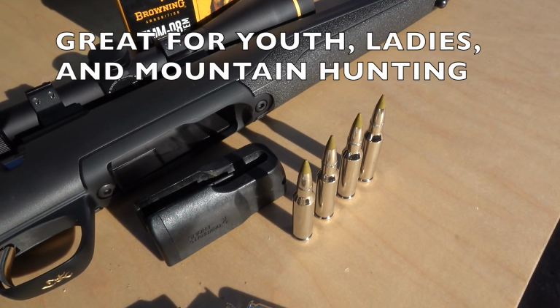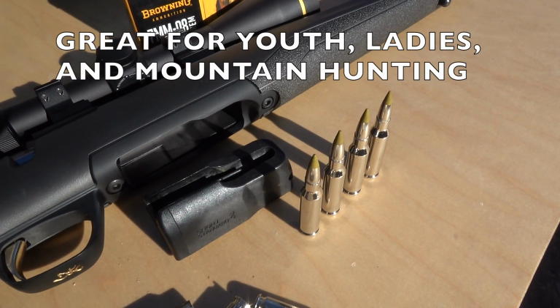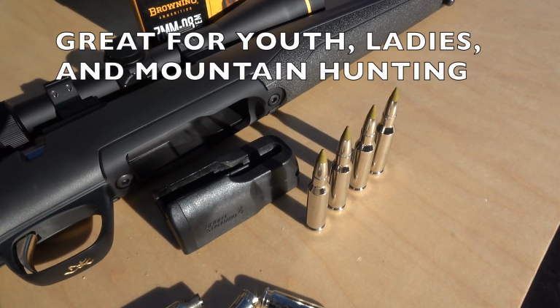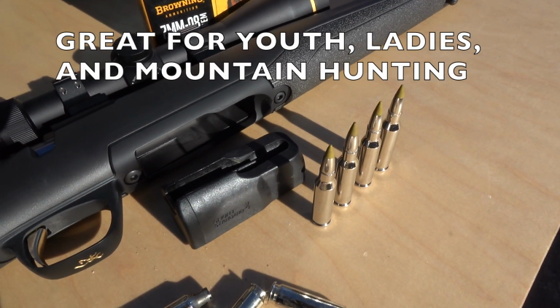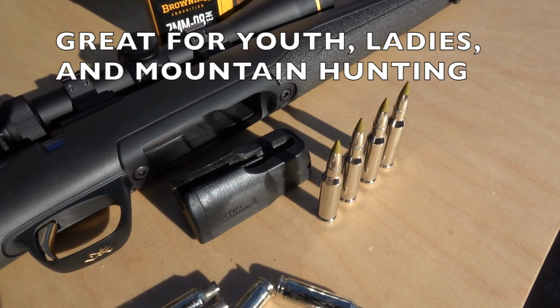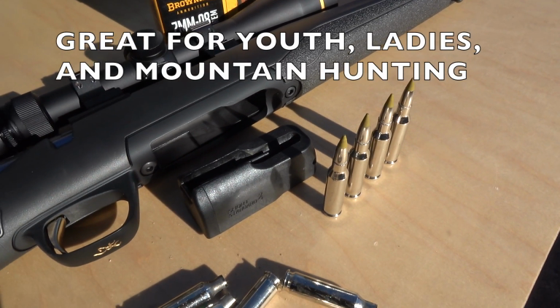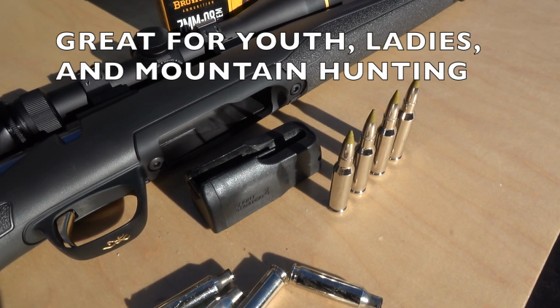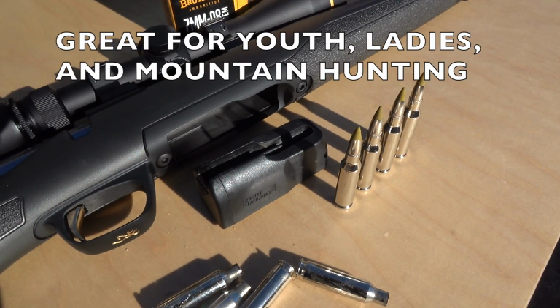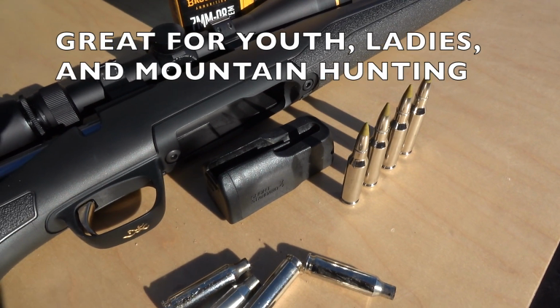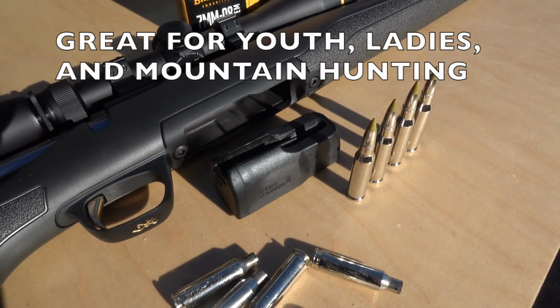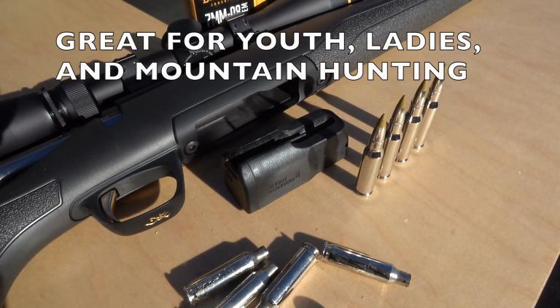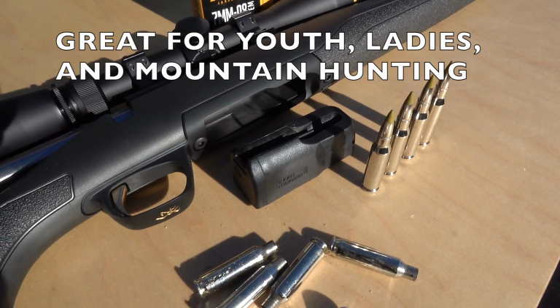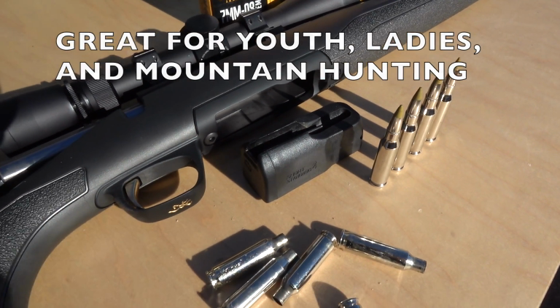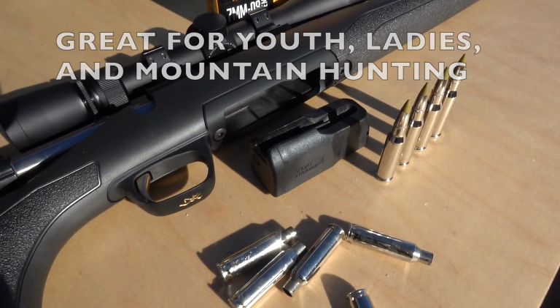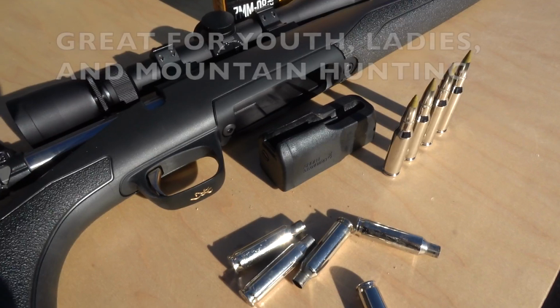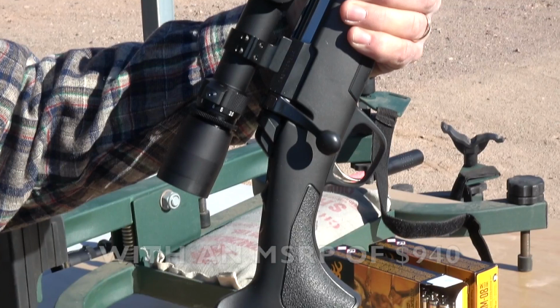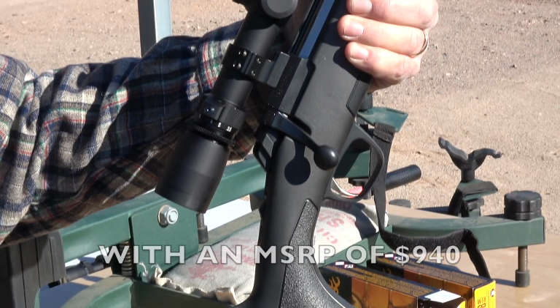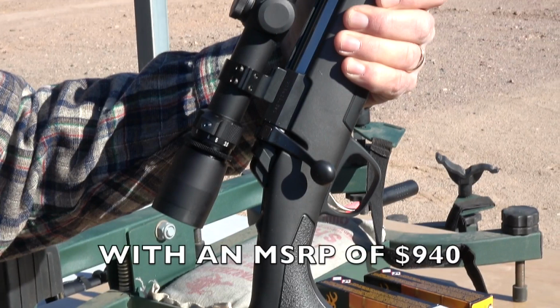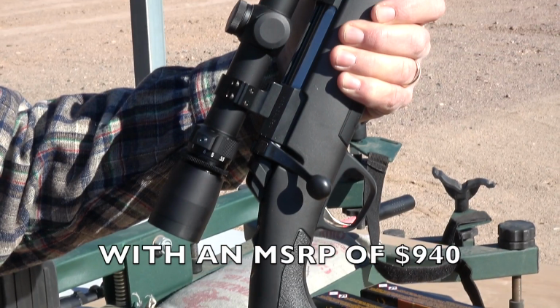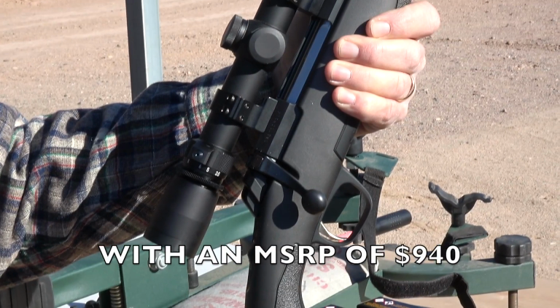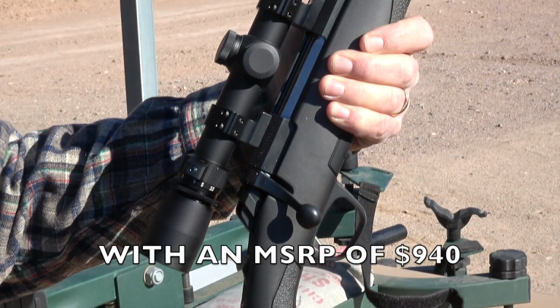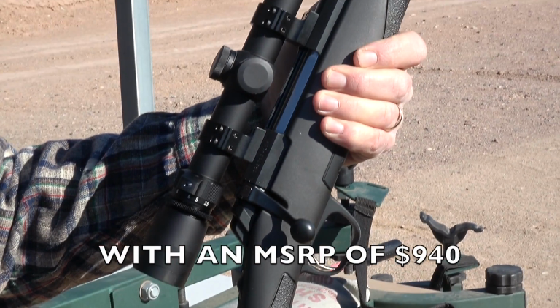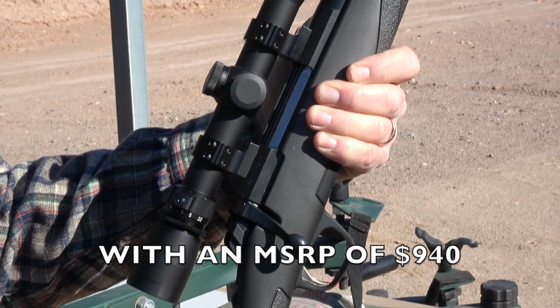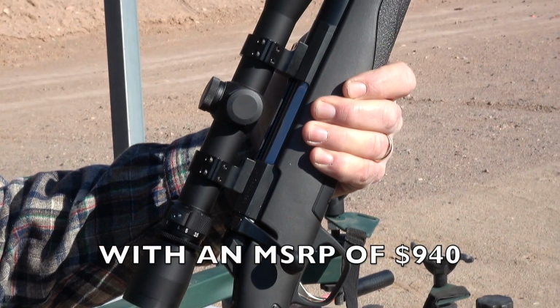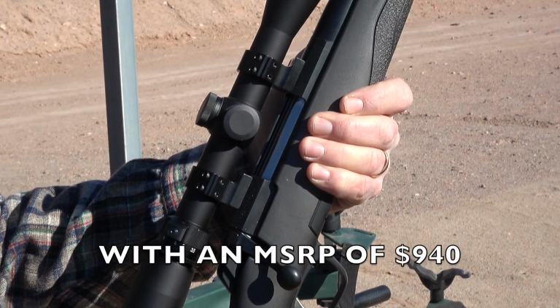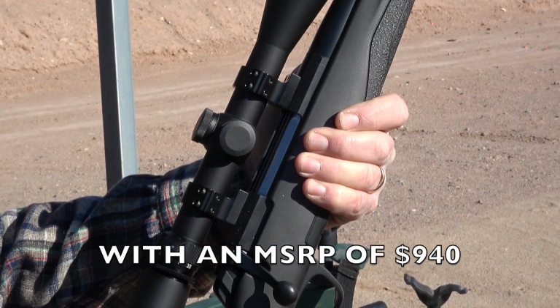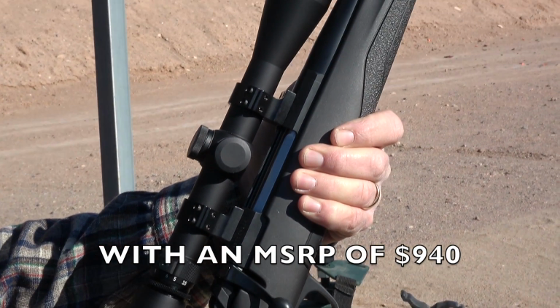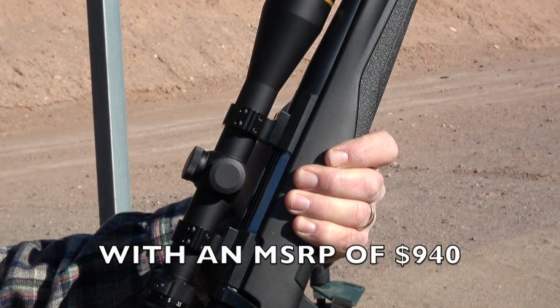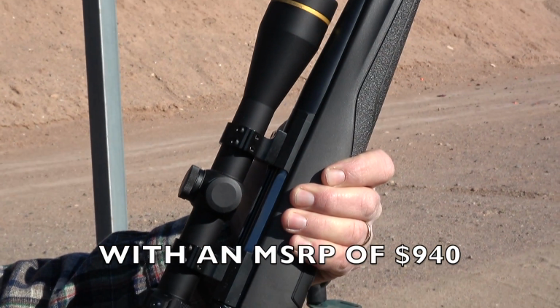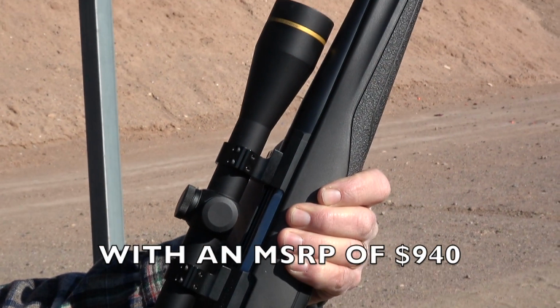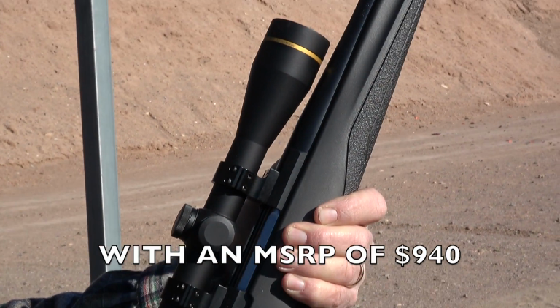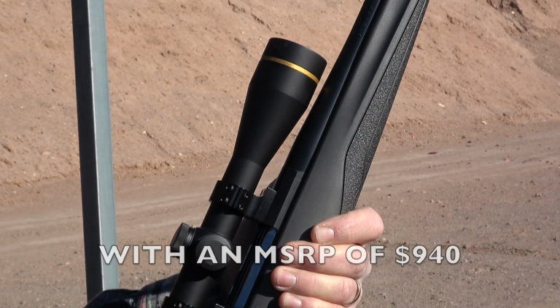Great for youth, ladies, and mountain hunters. The MSRP is right at $940.